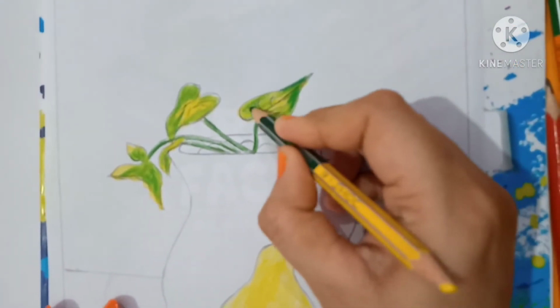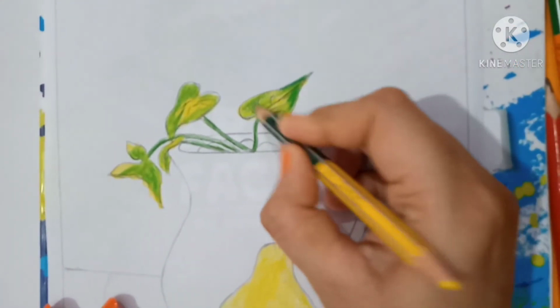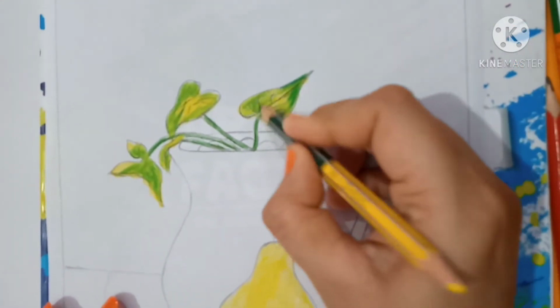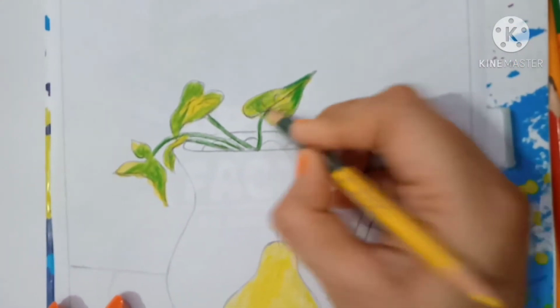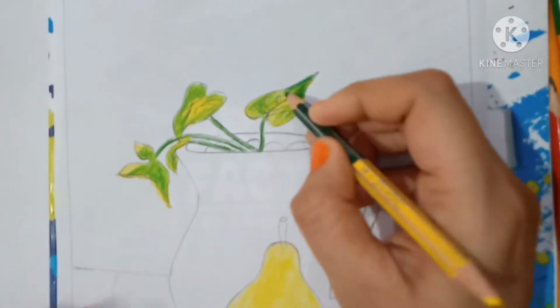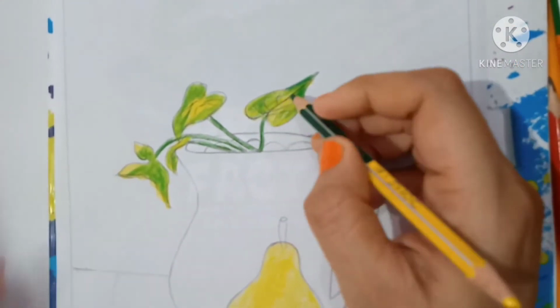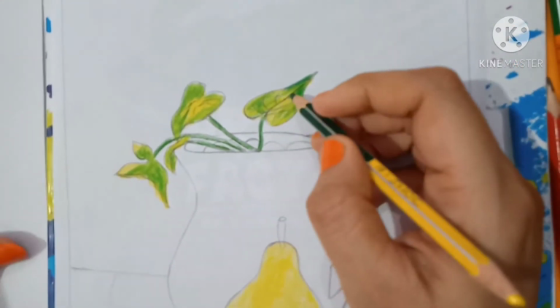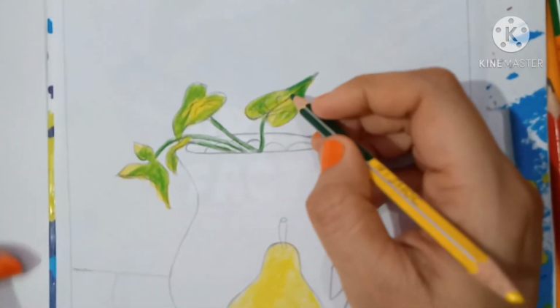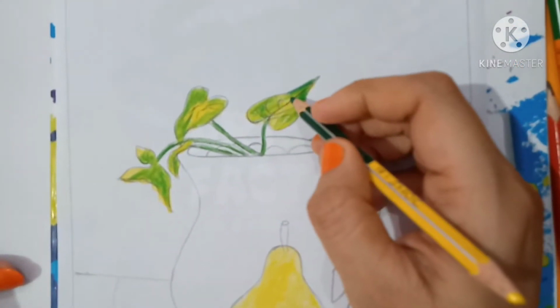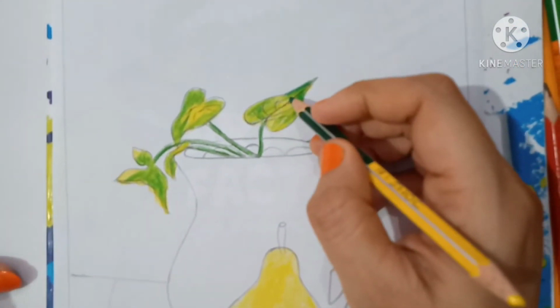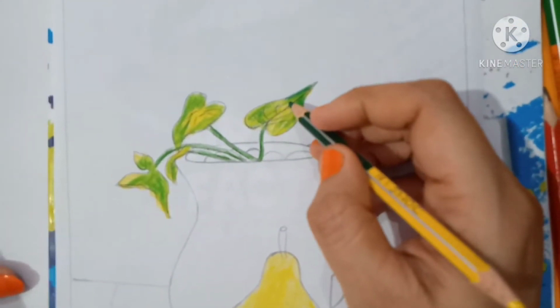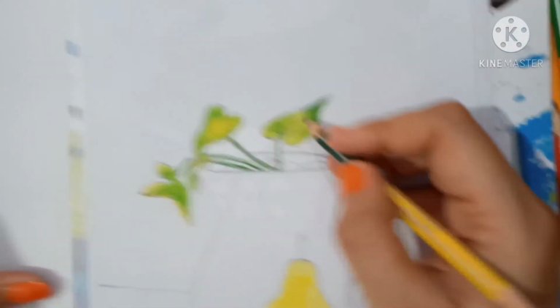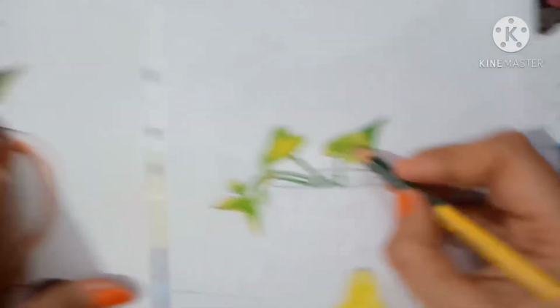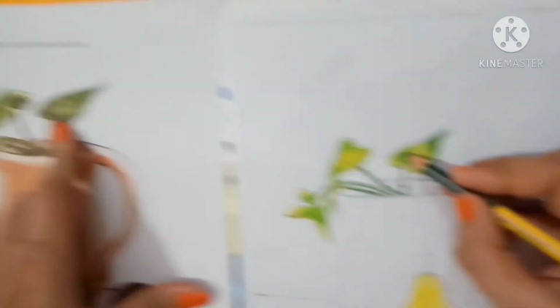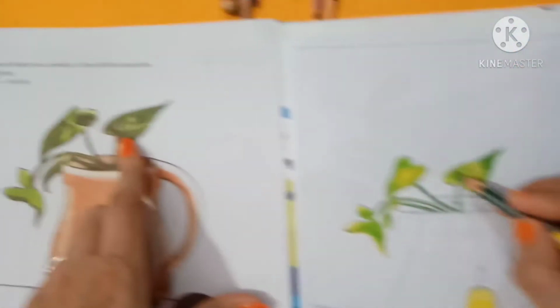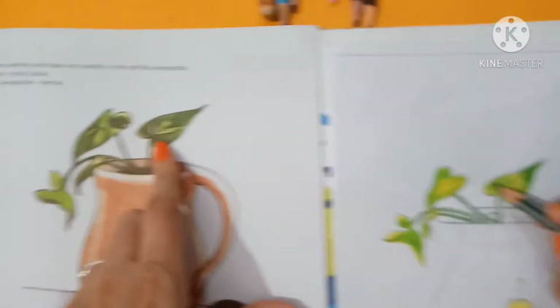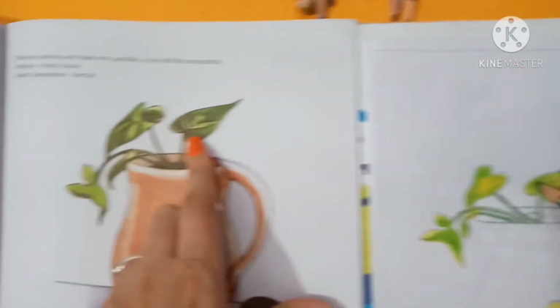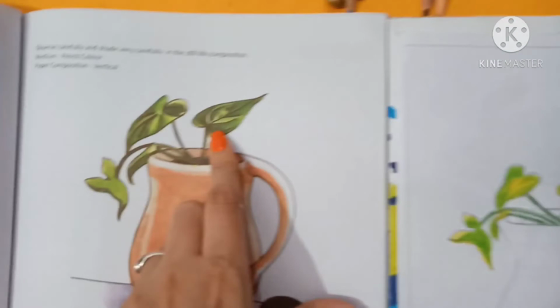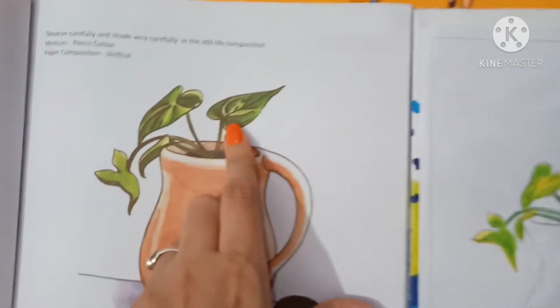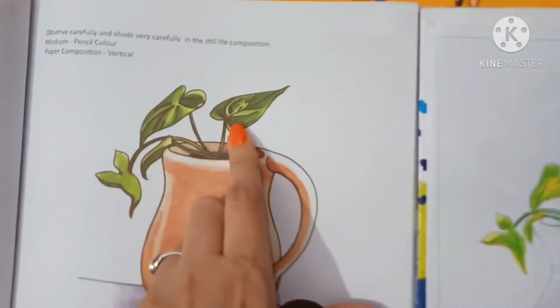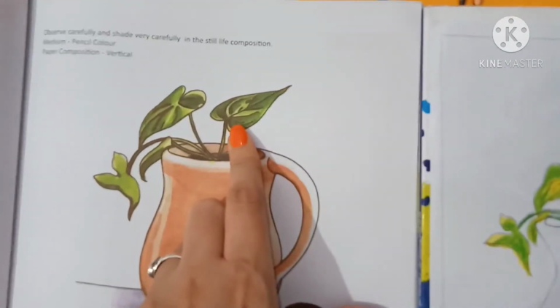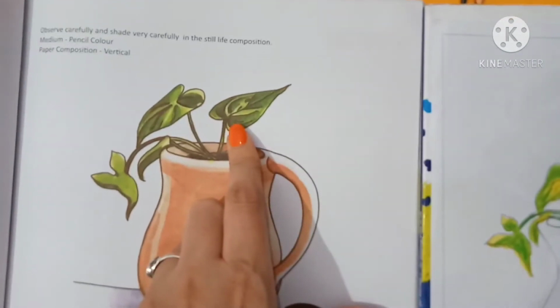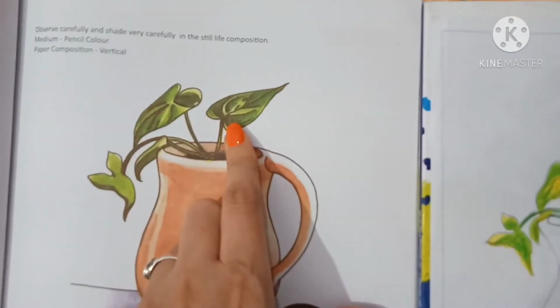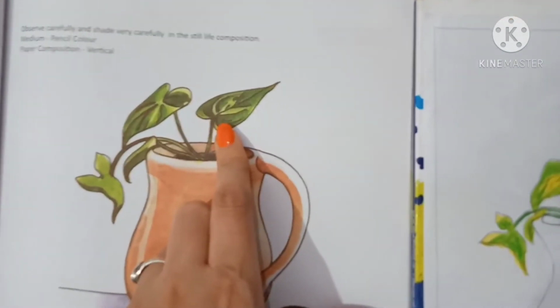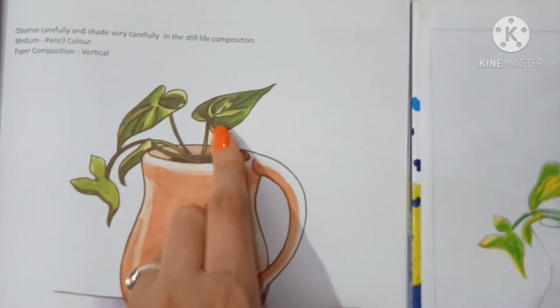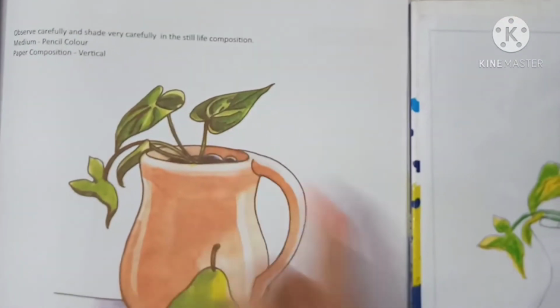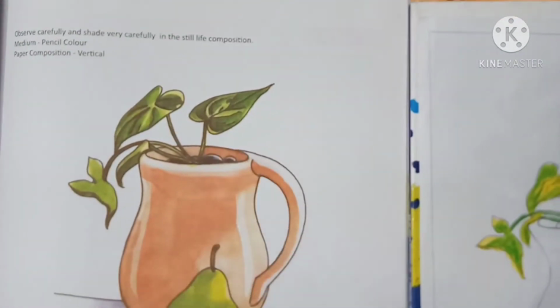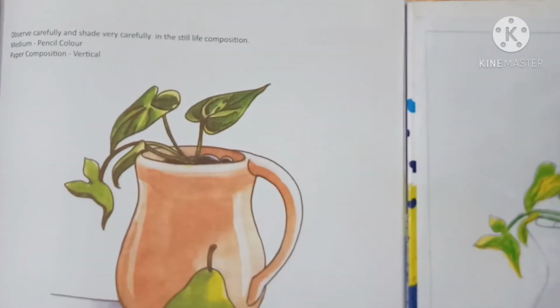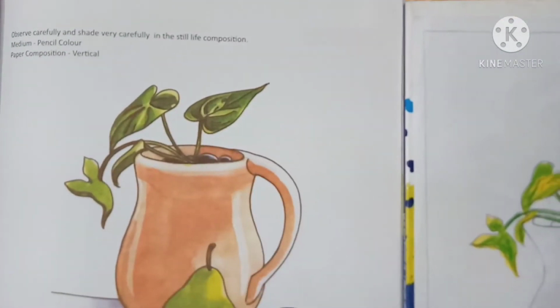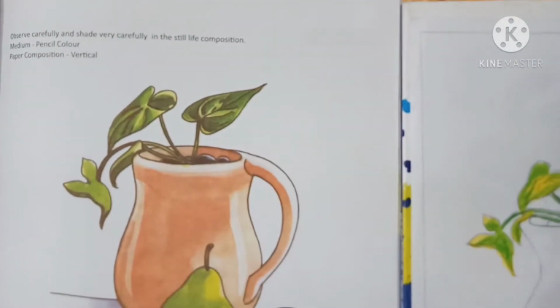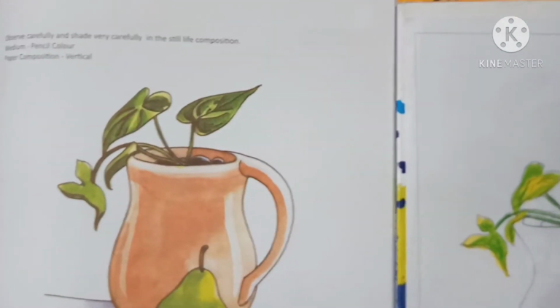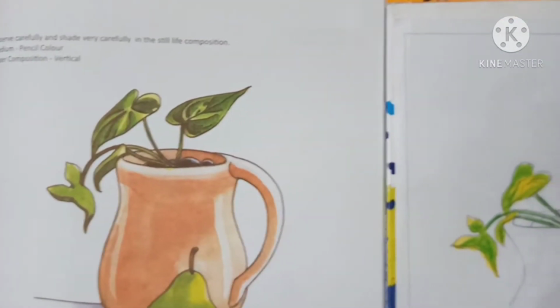Wherever it is shaded, I am shading this dark.